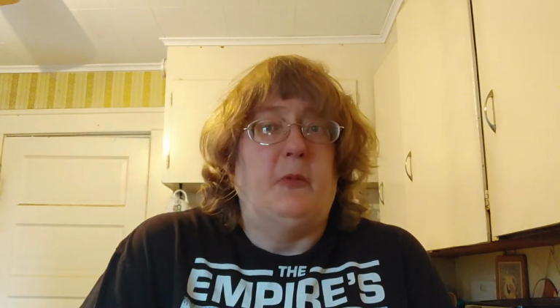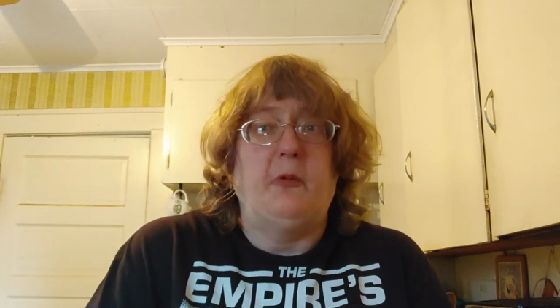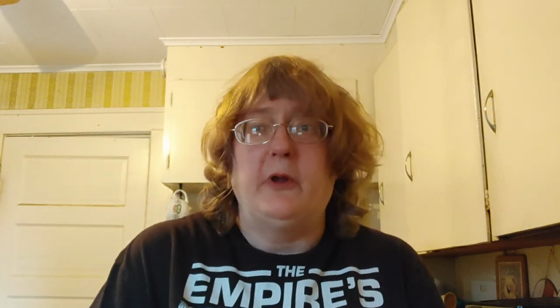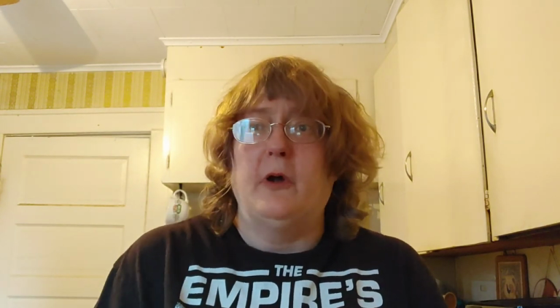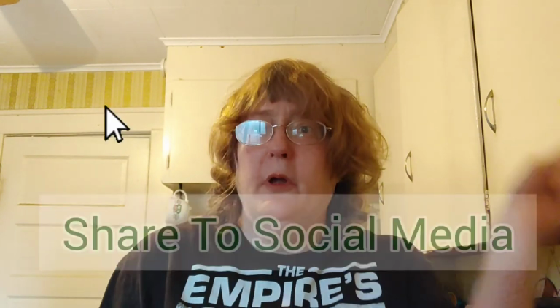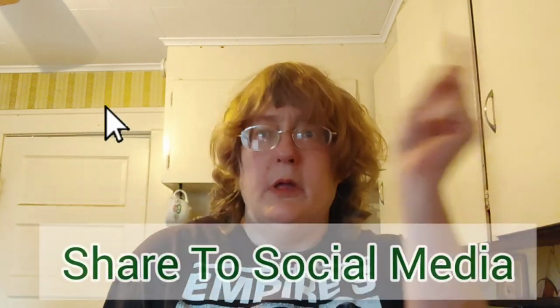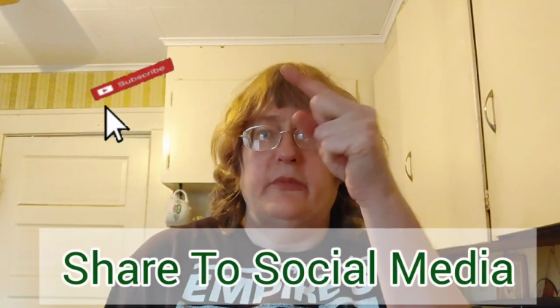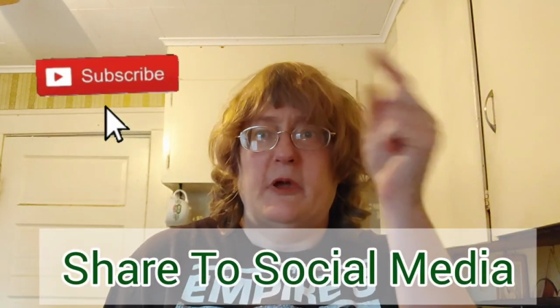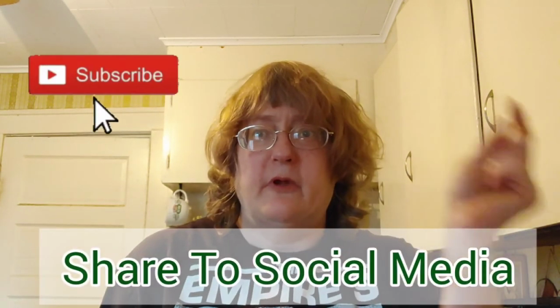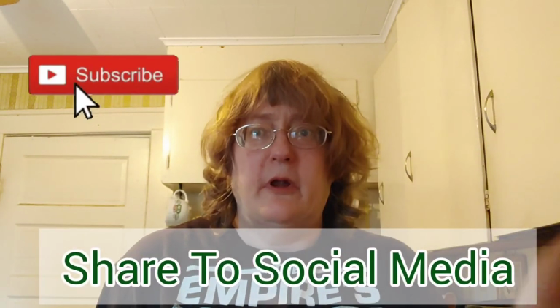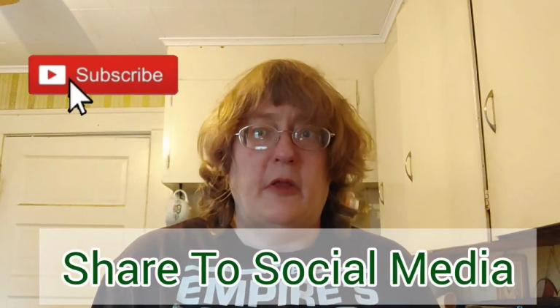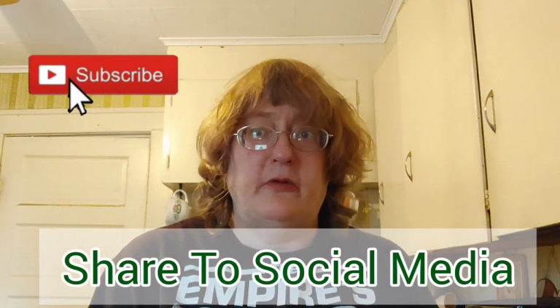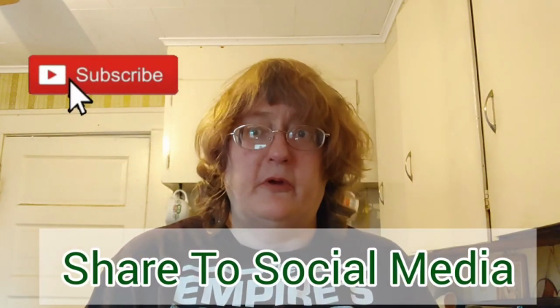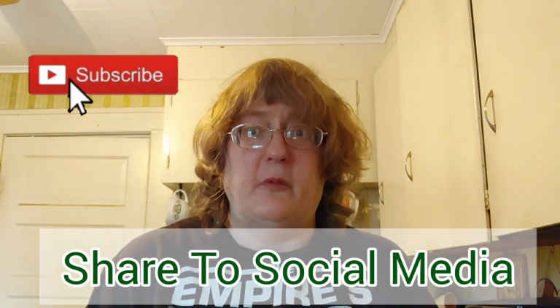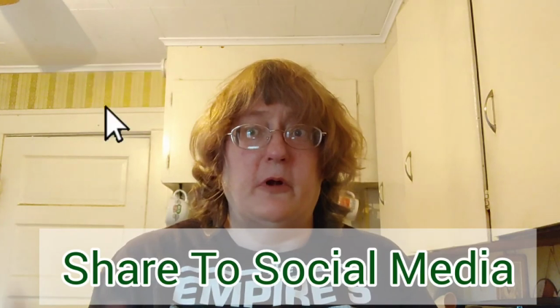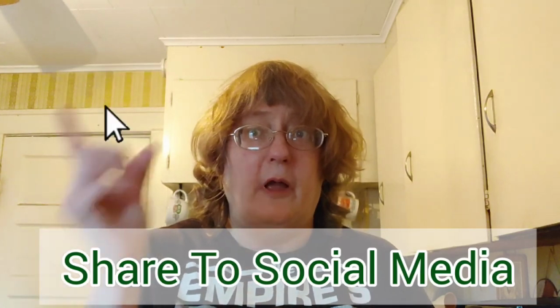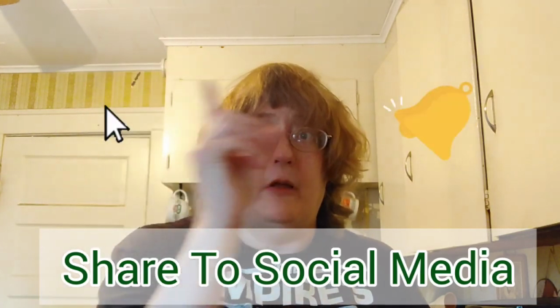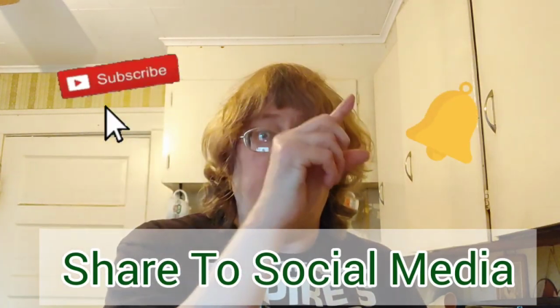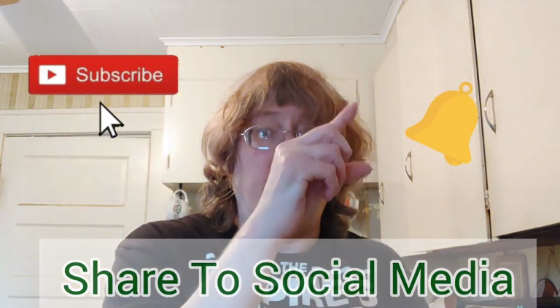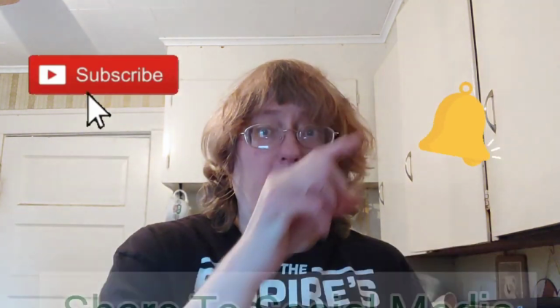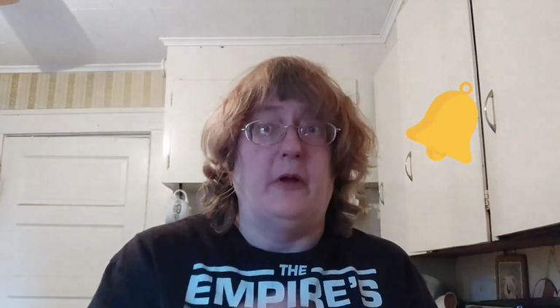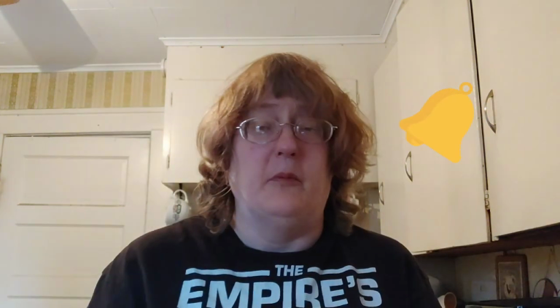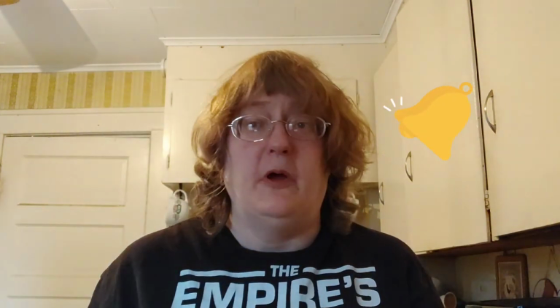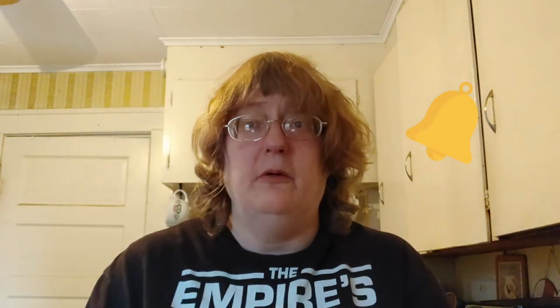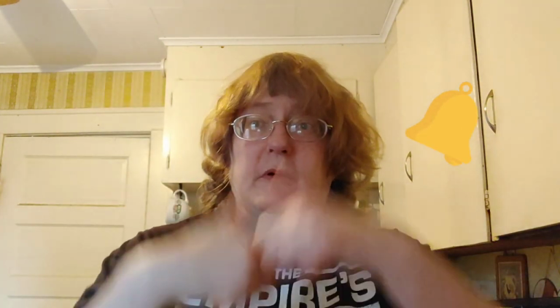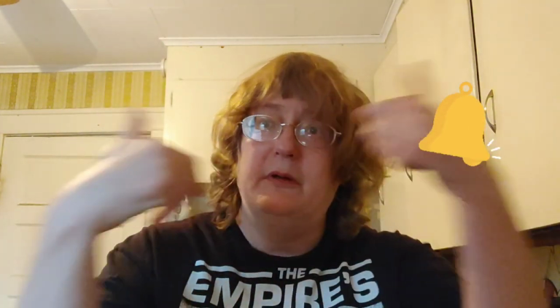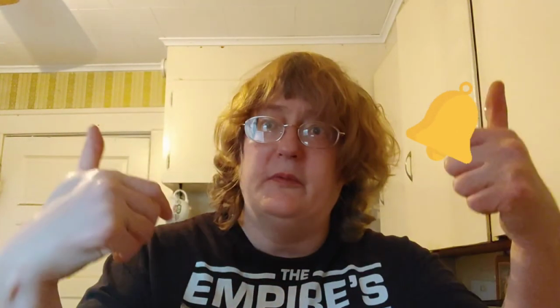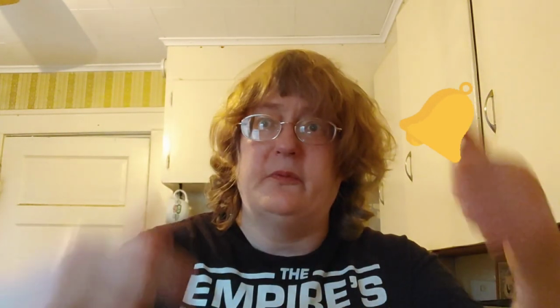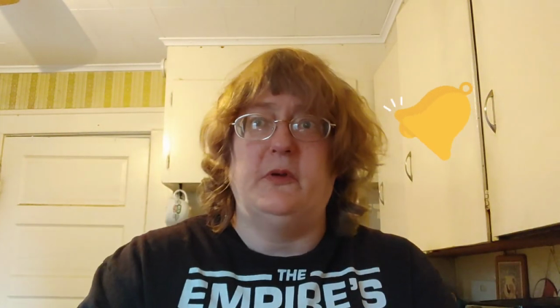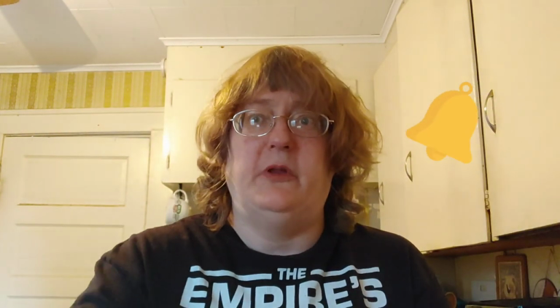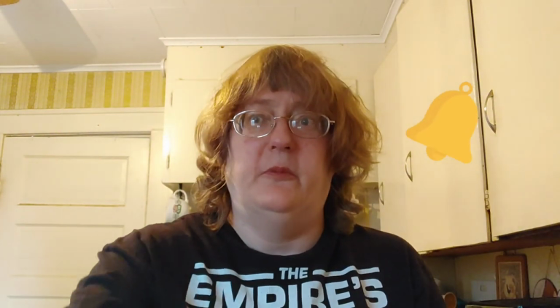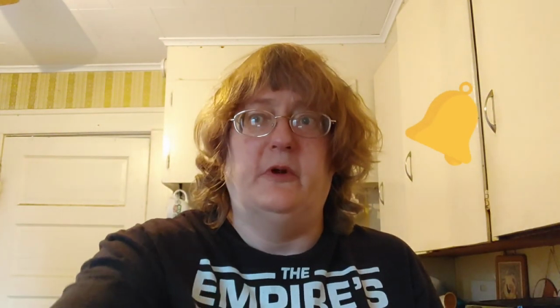But before we go, smash on that subscribe button, tap on that bell, and give this video a big thumbs up.